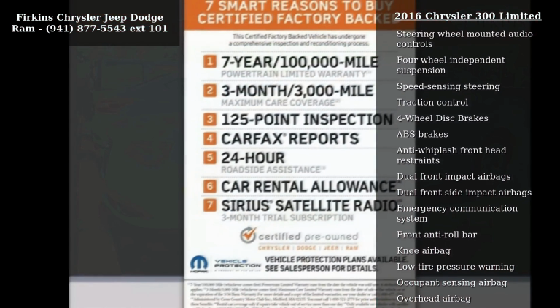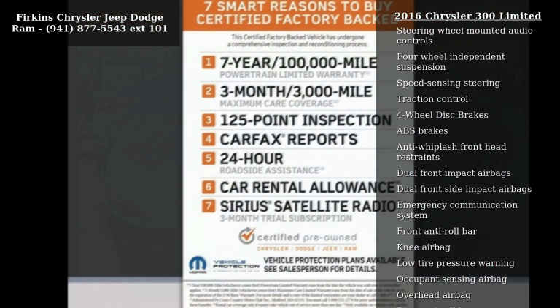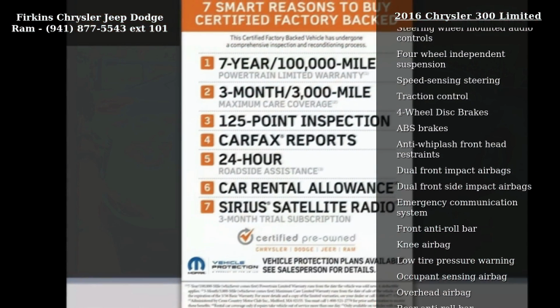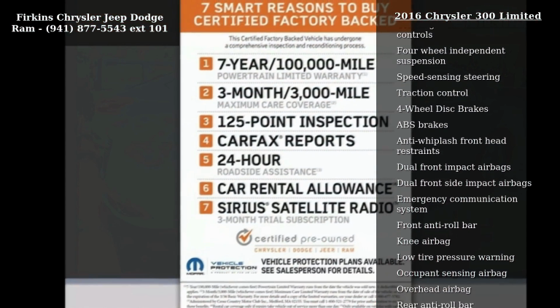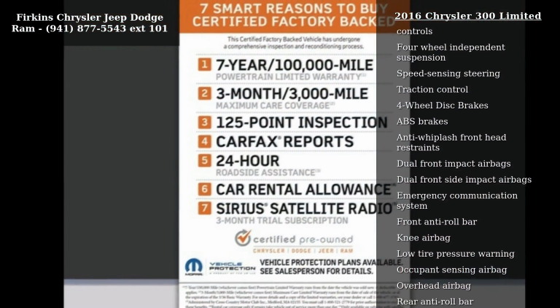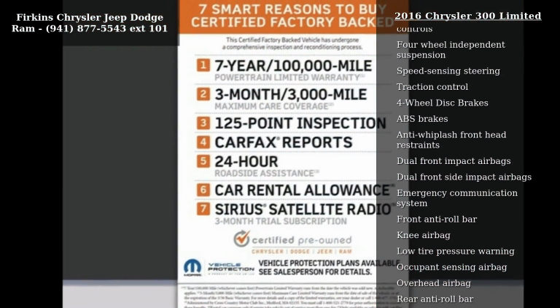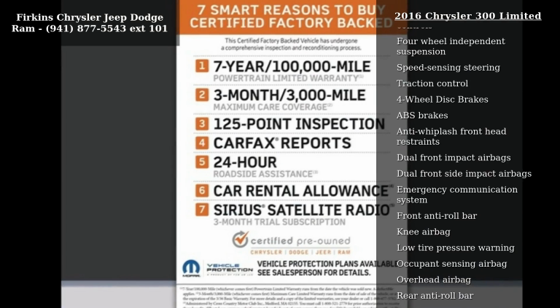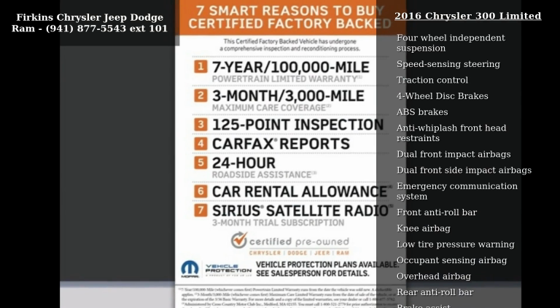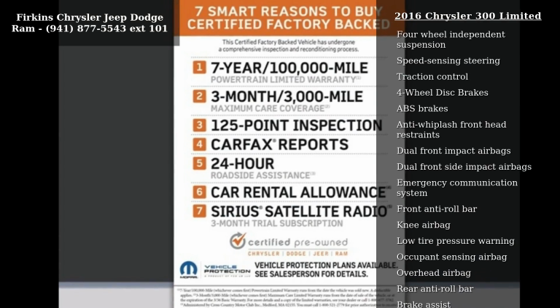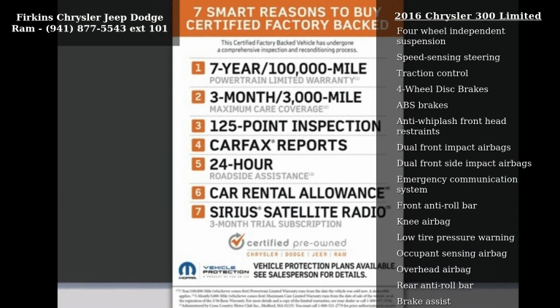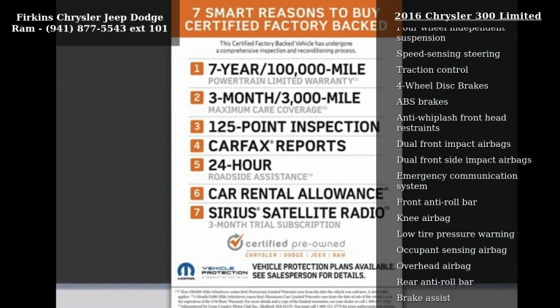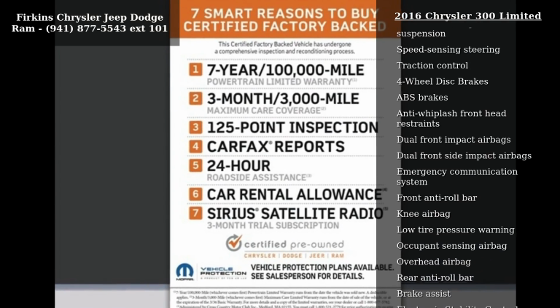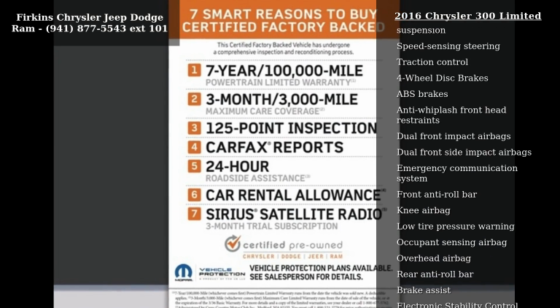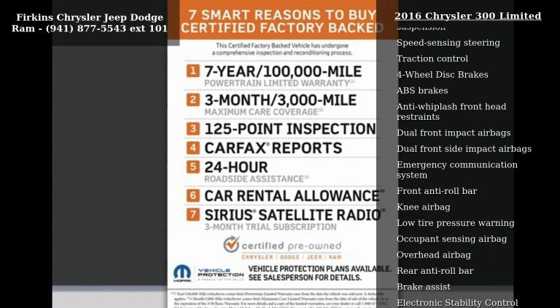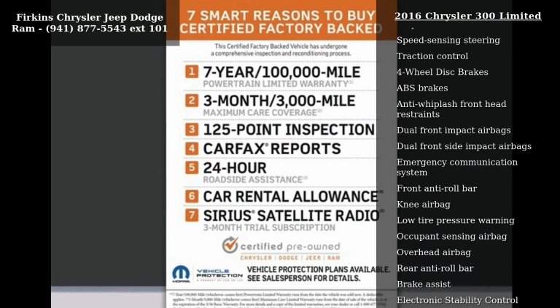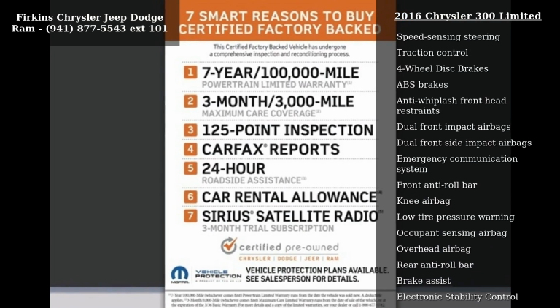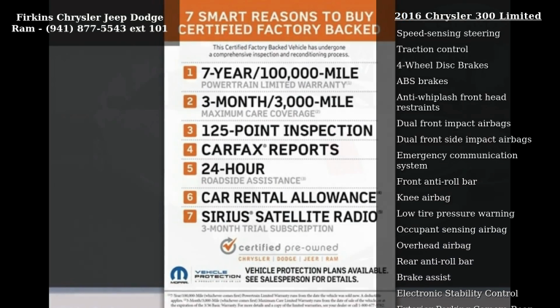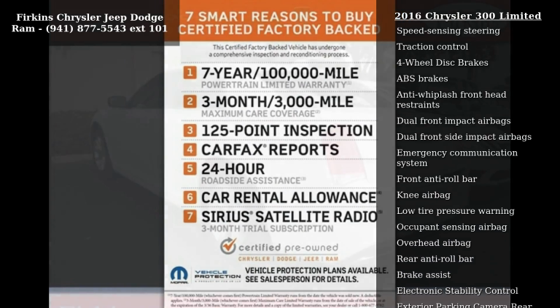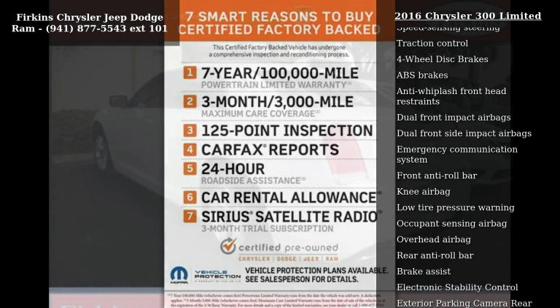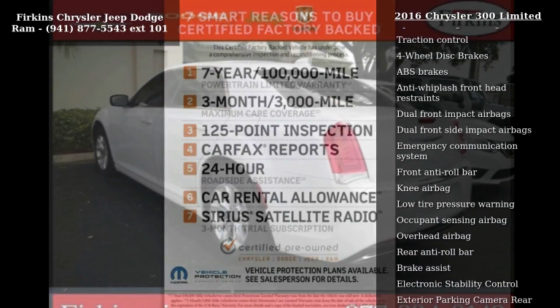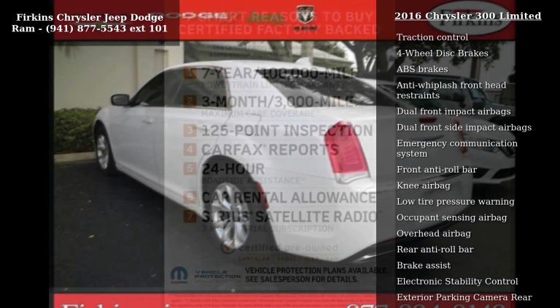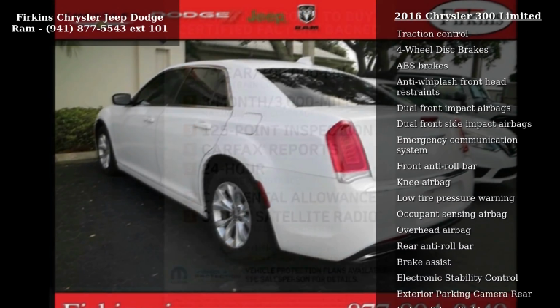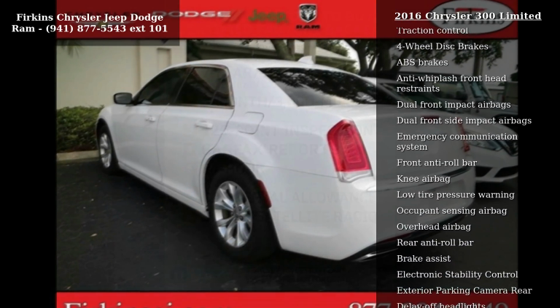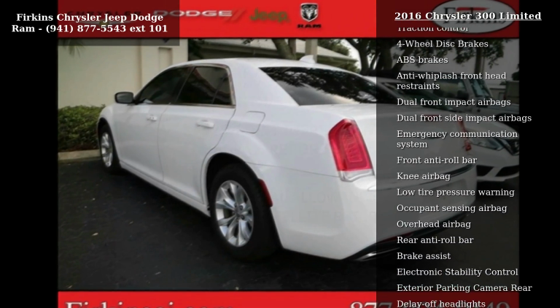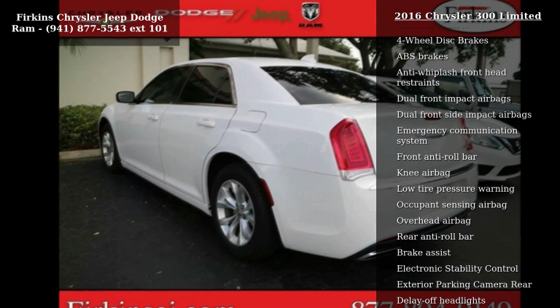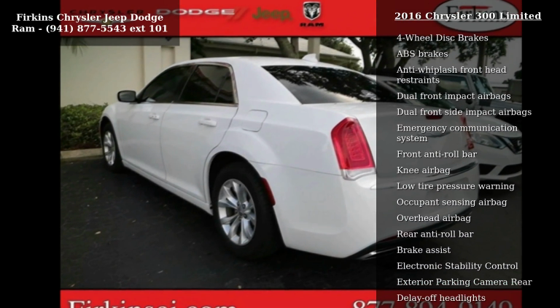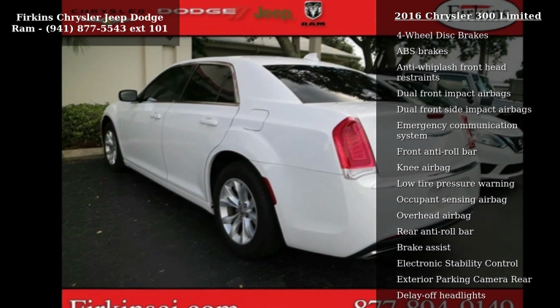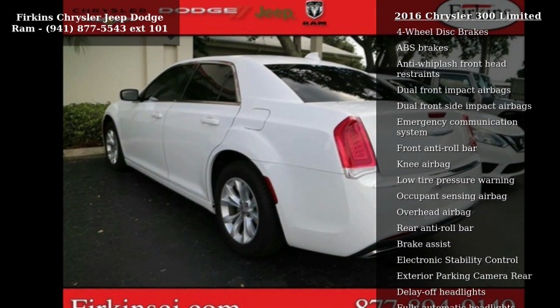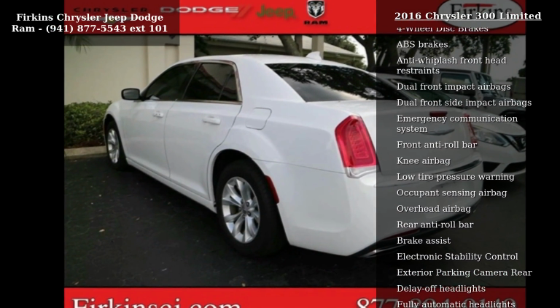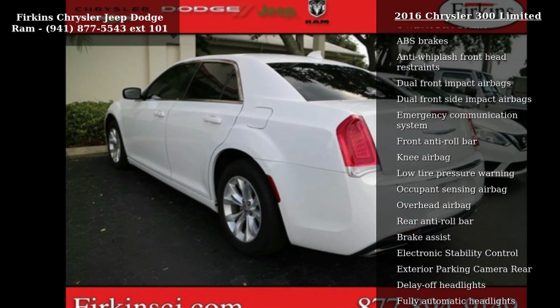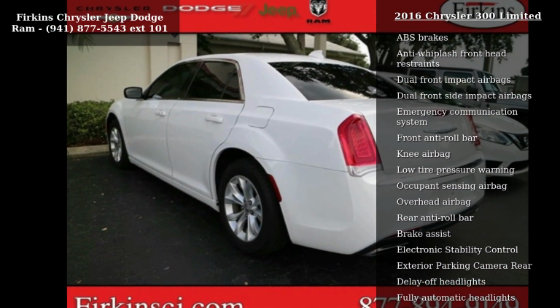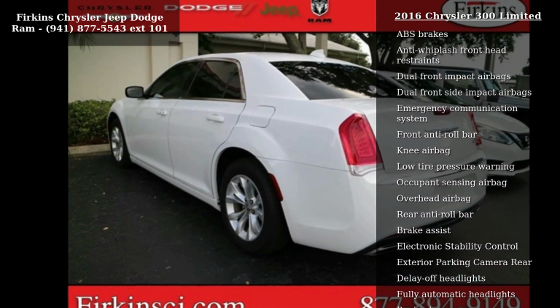Don't let this vehicle get away — call or click to schedule a test drive today.